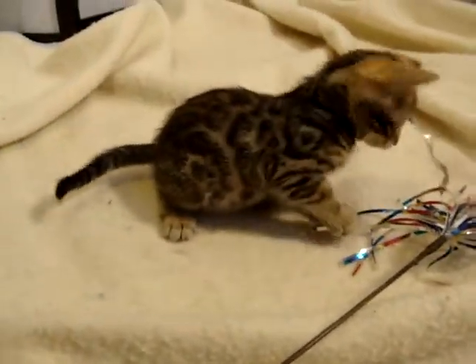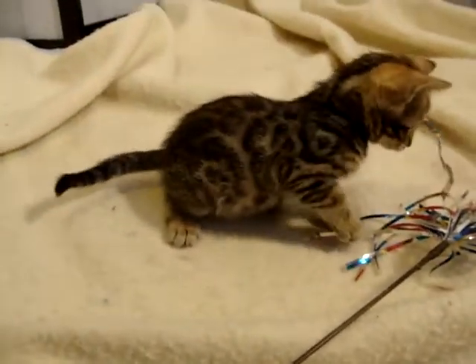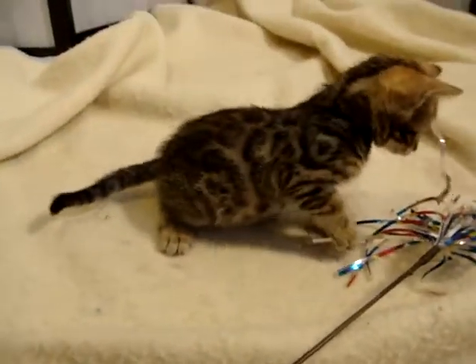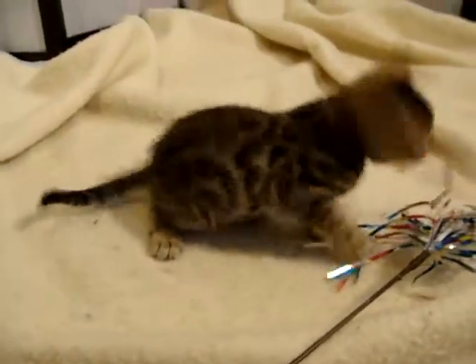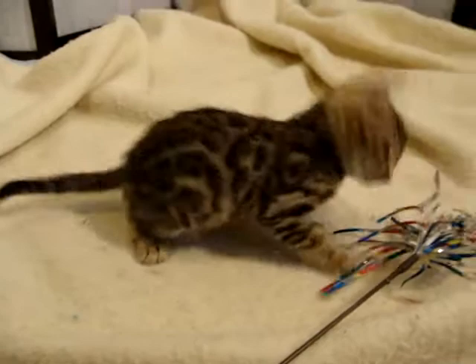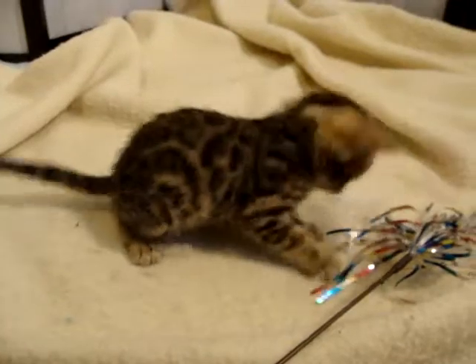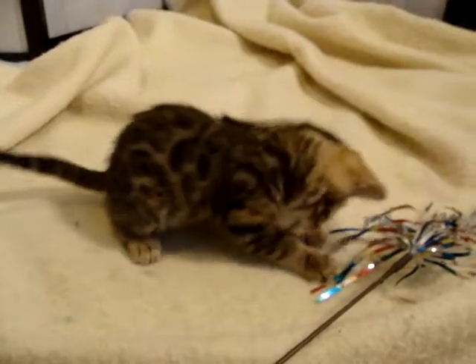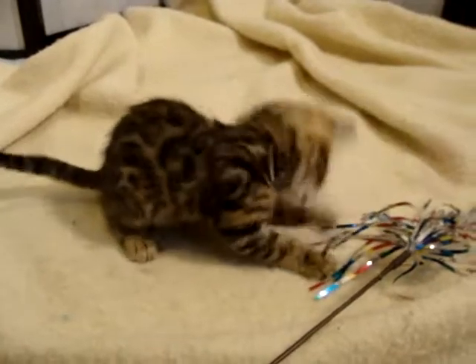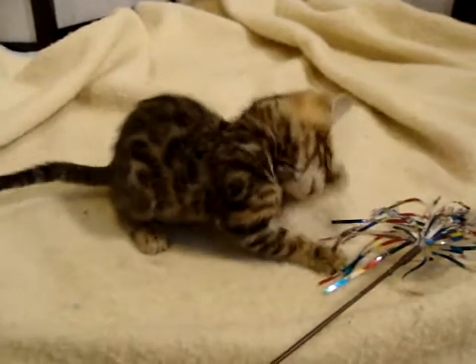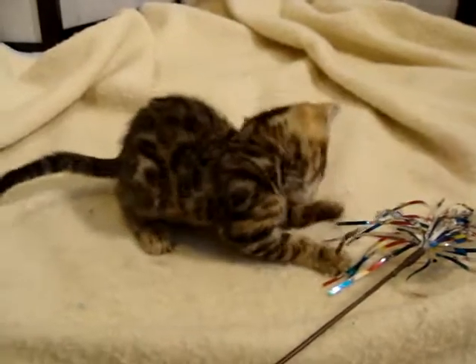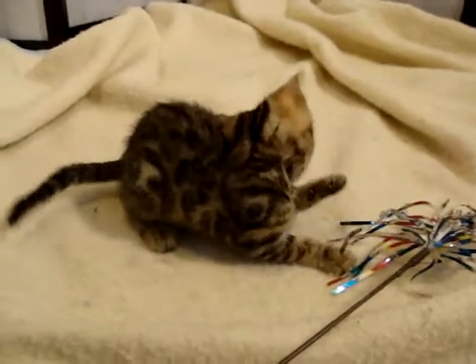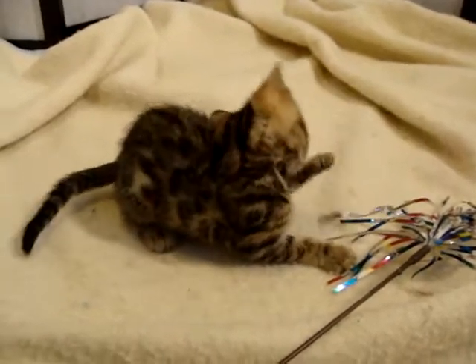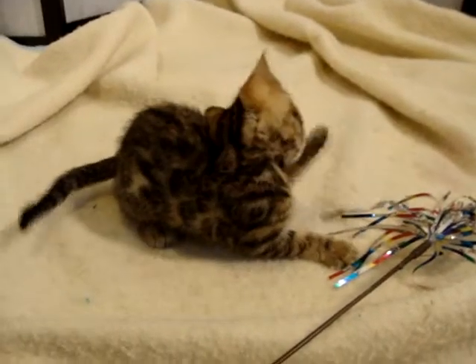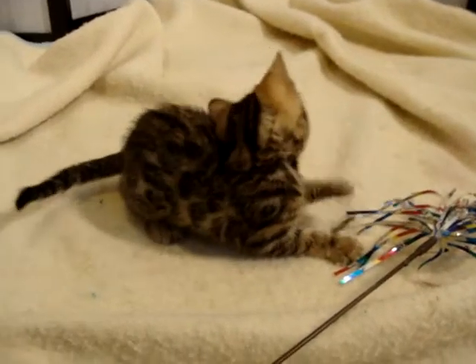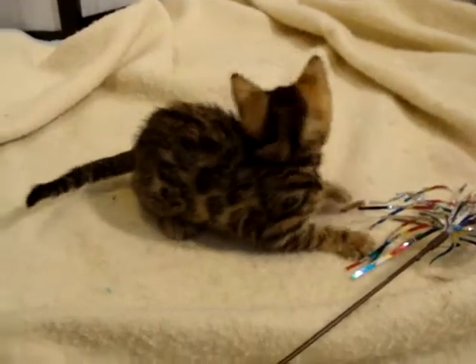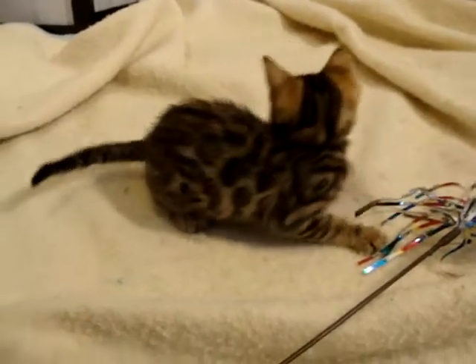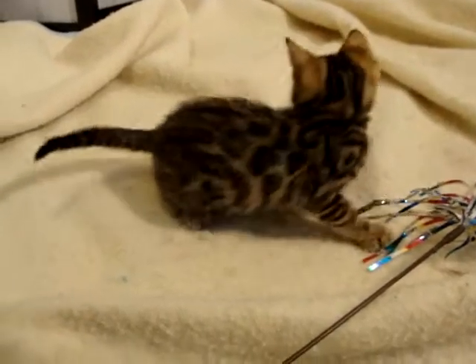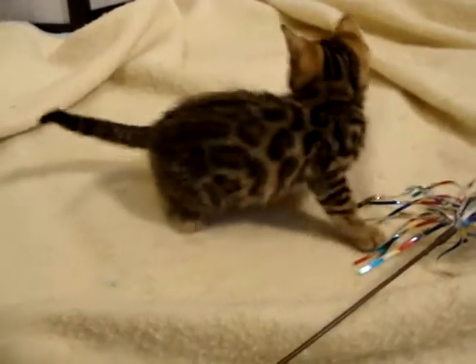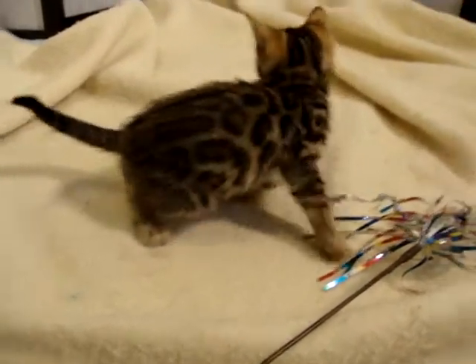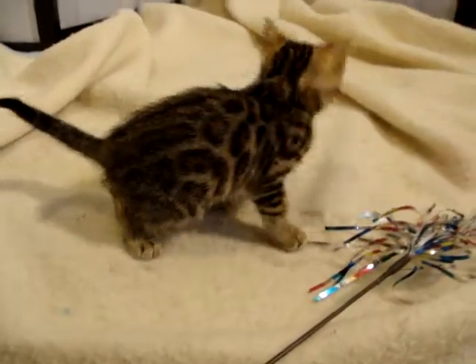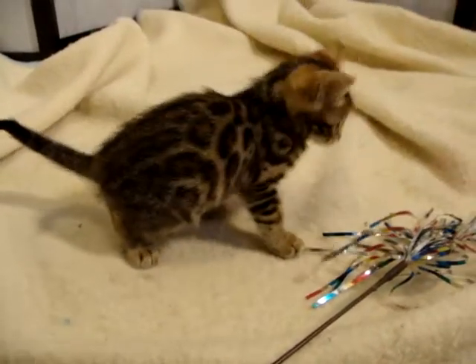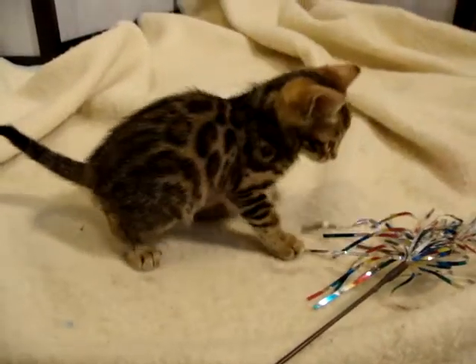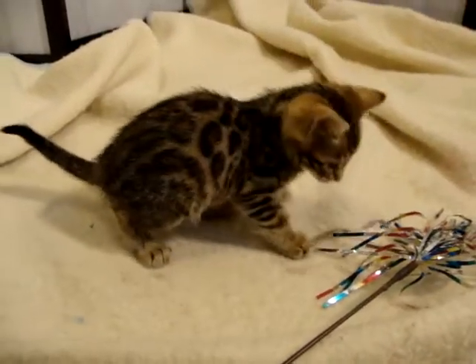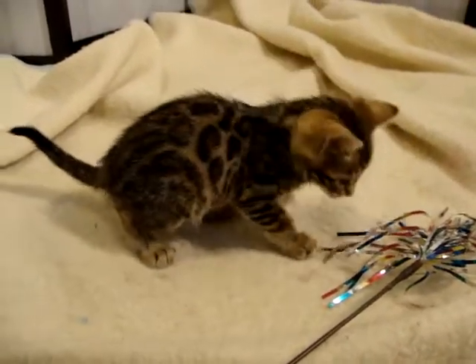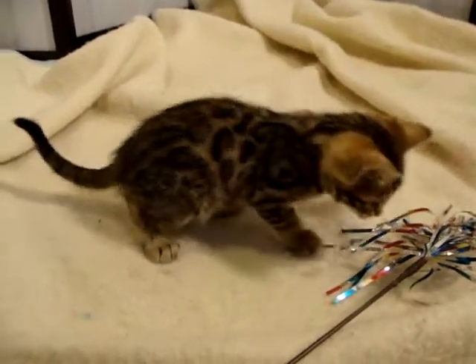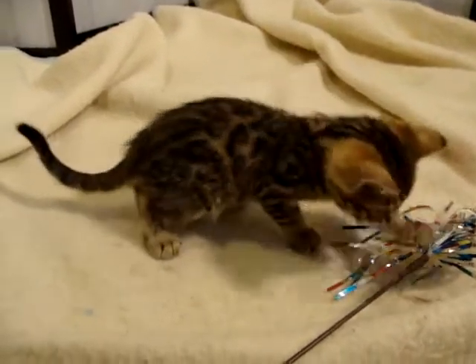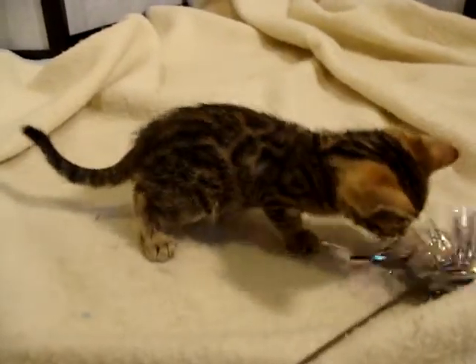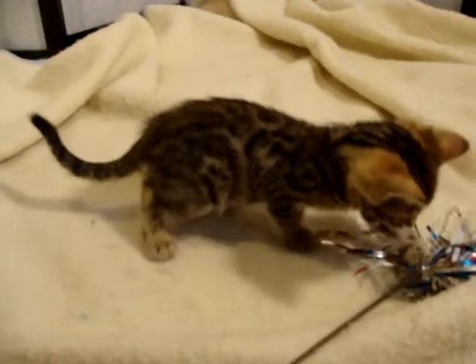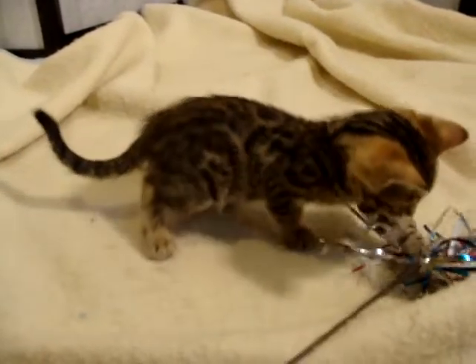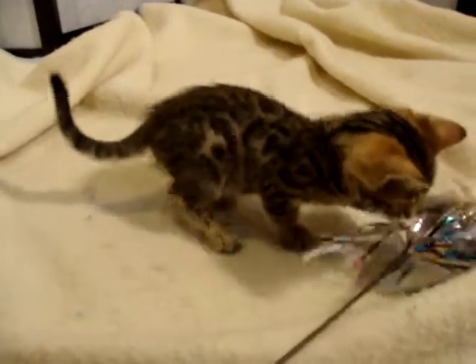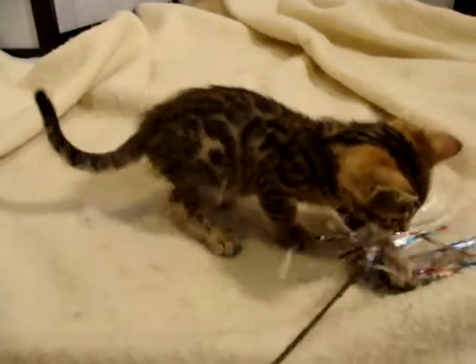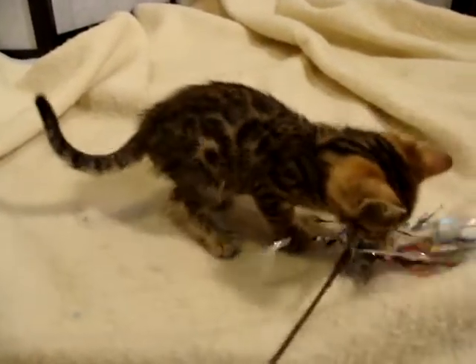So this is the spotted female in the litter by Marisol and Zero.